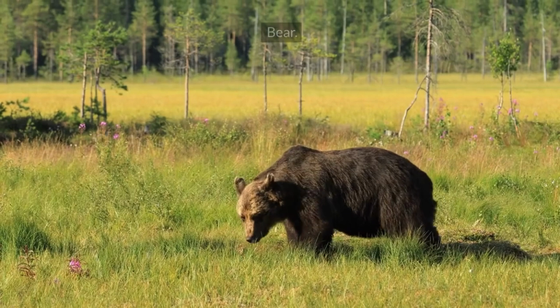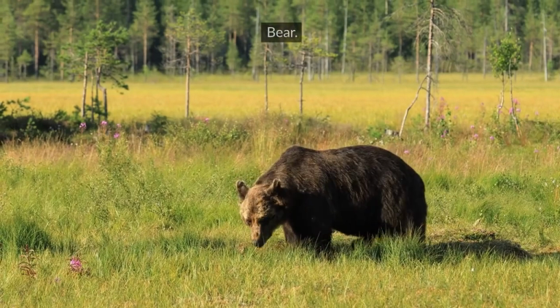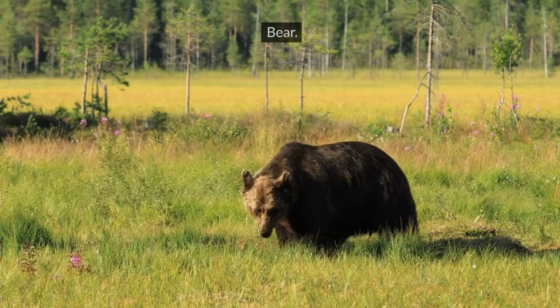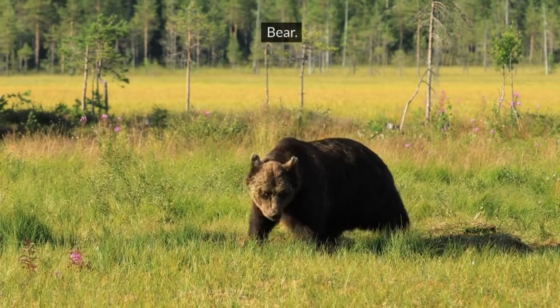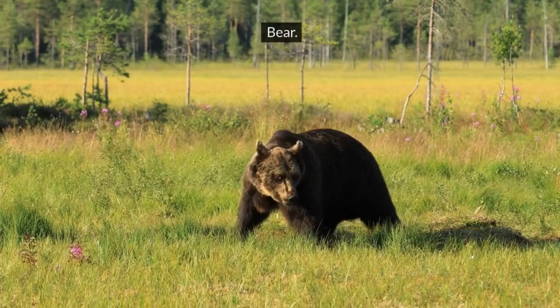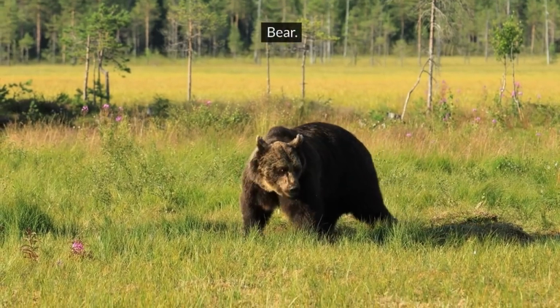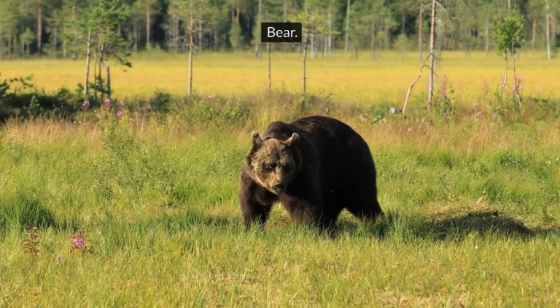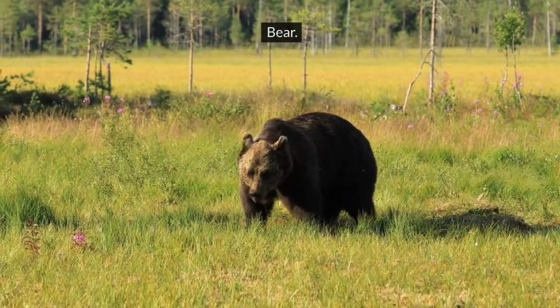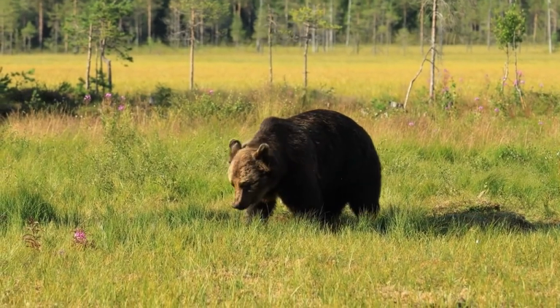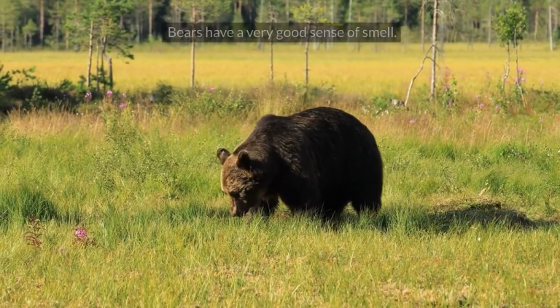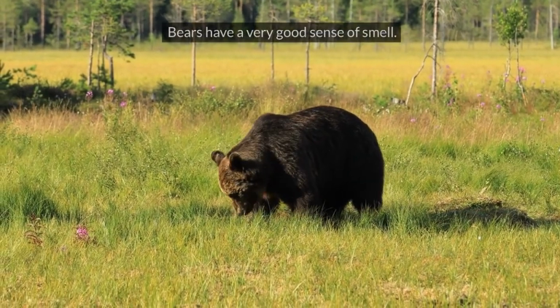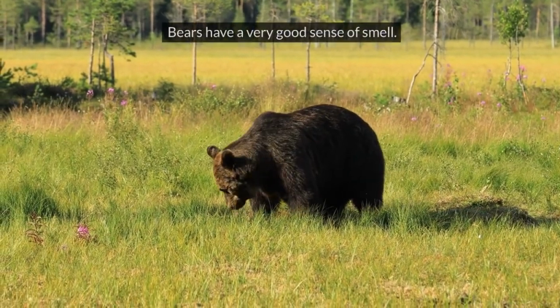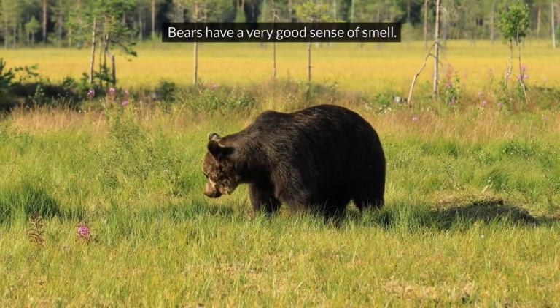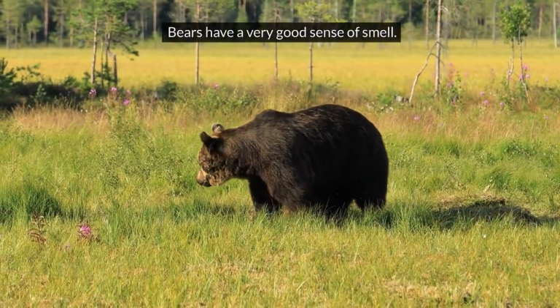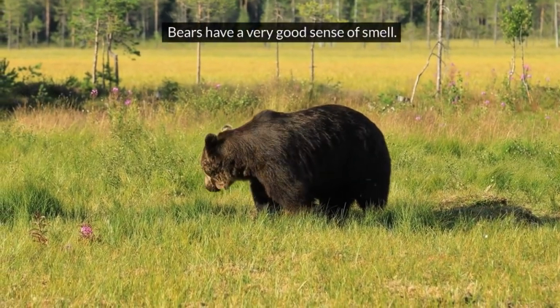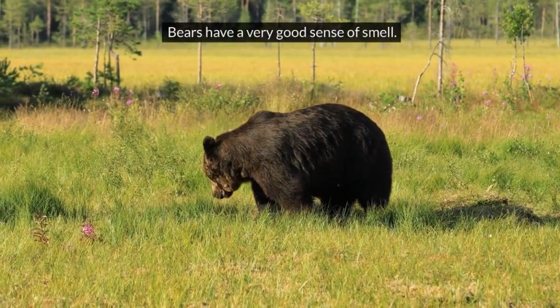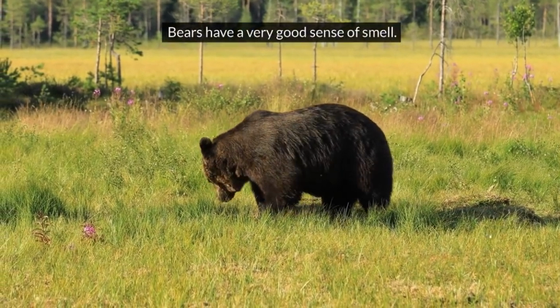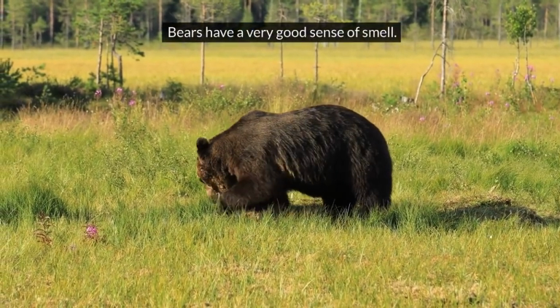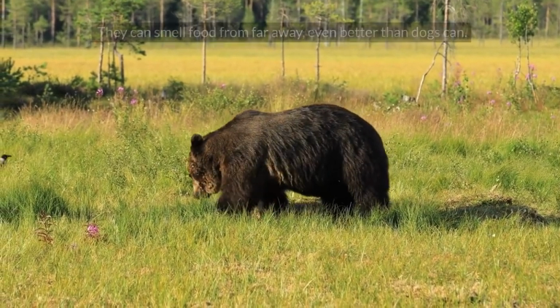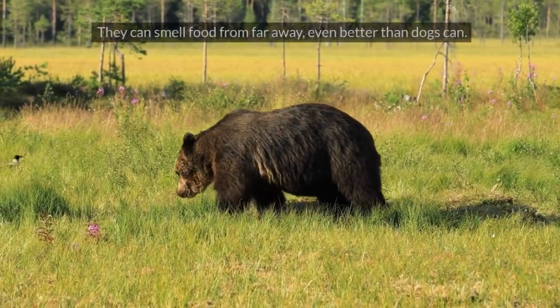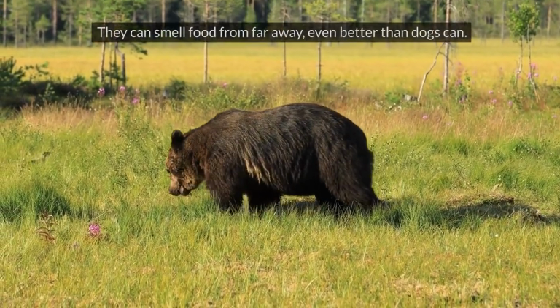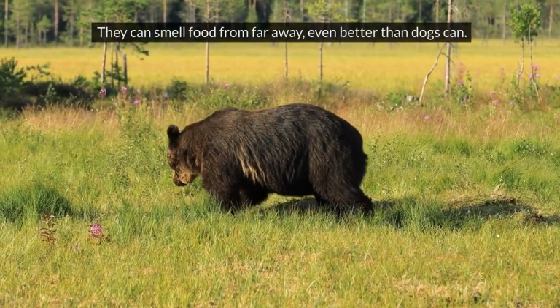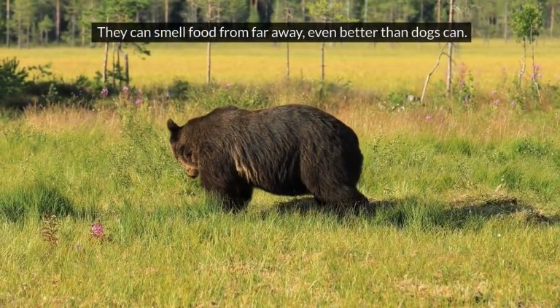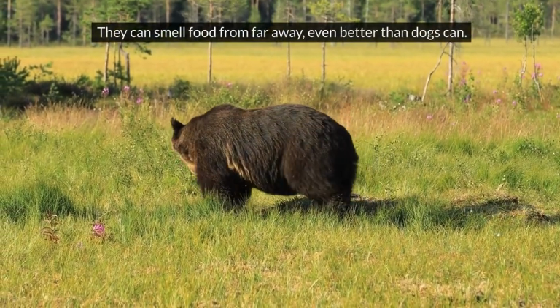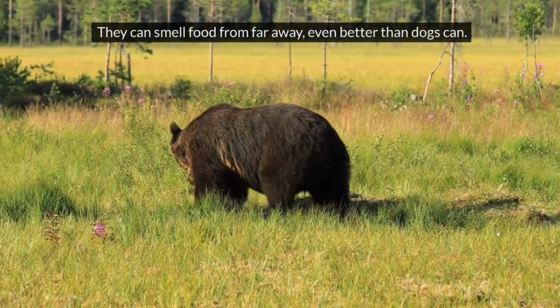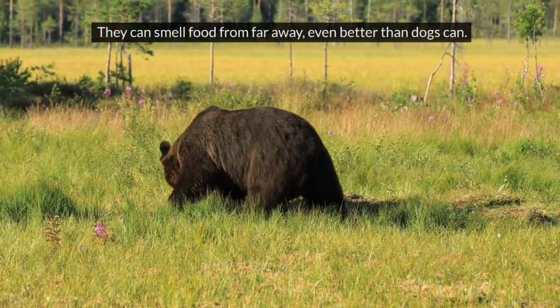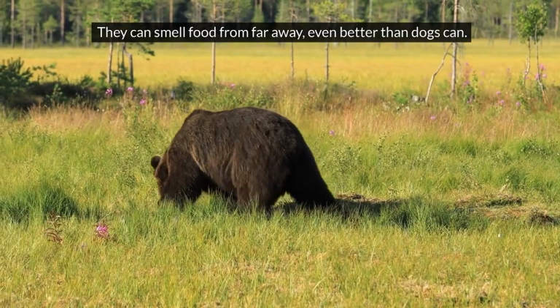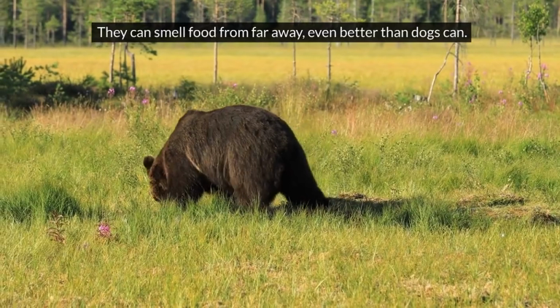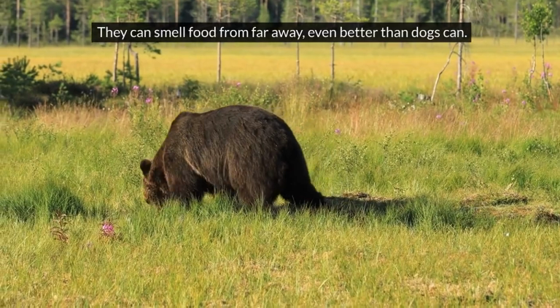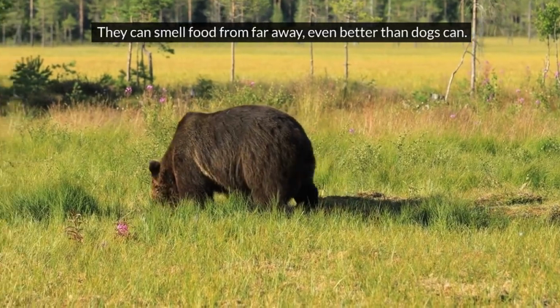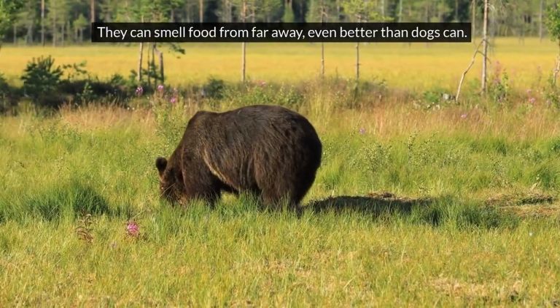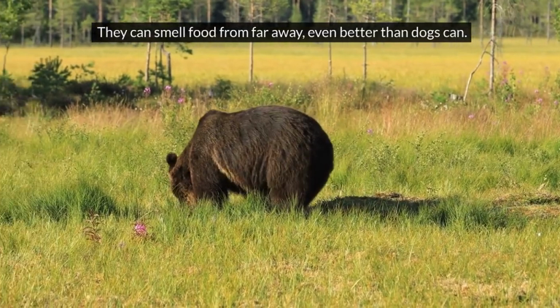Bear. Bears have a very good sense of smell. They can smell food from far away, even better than dogs can.